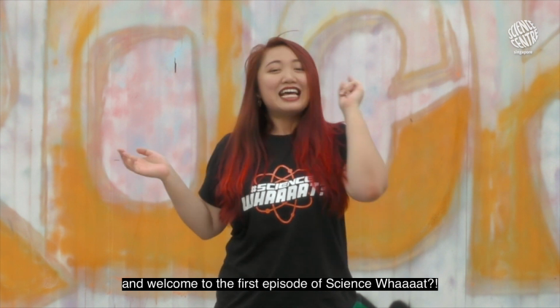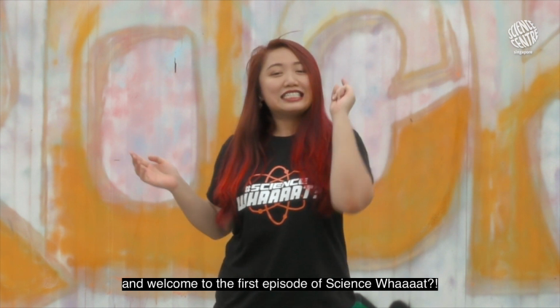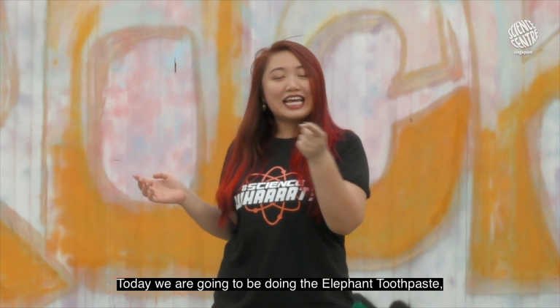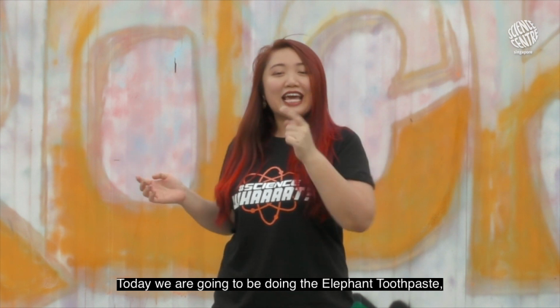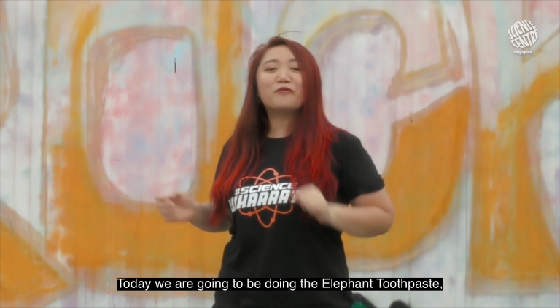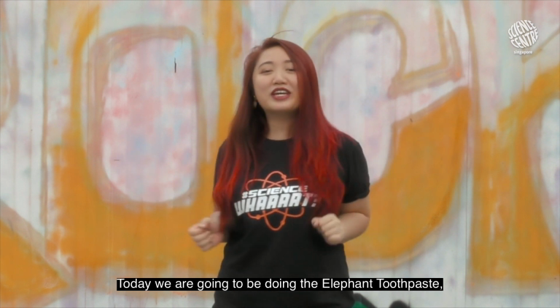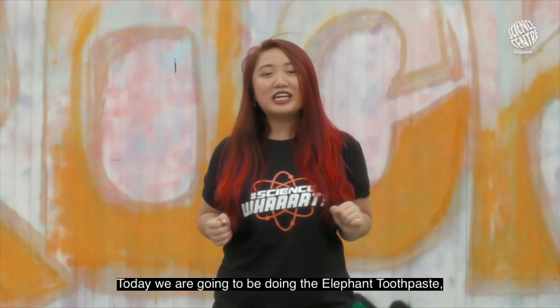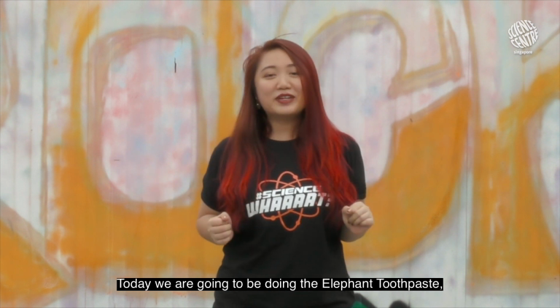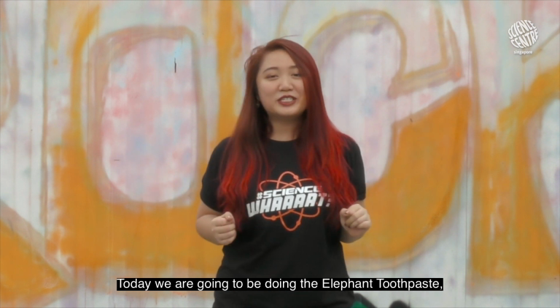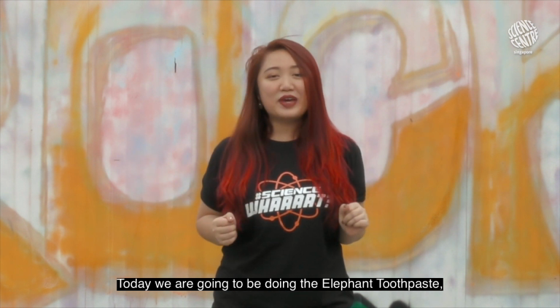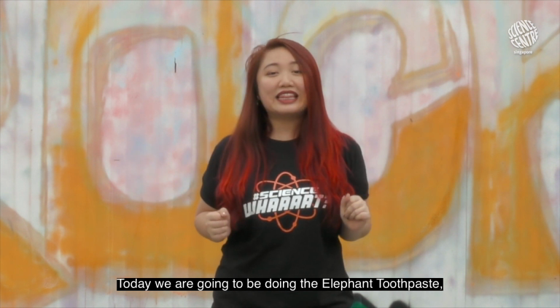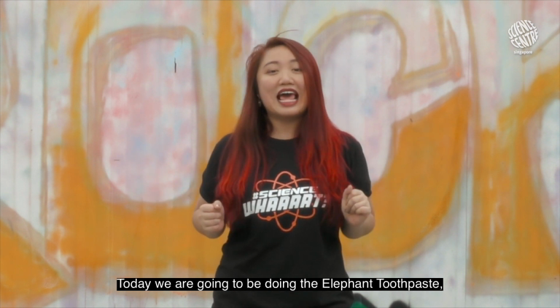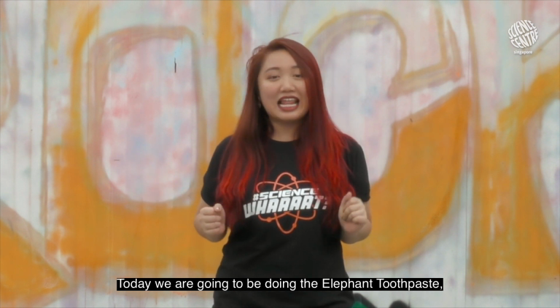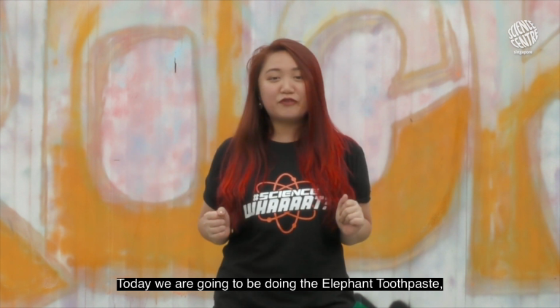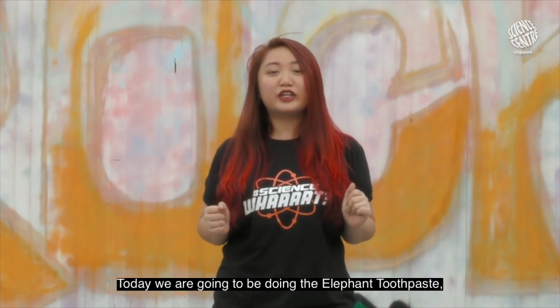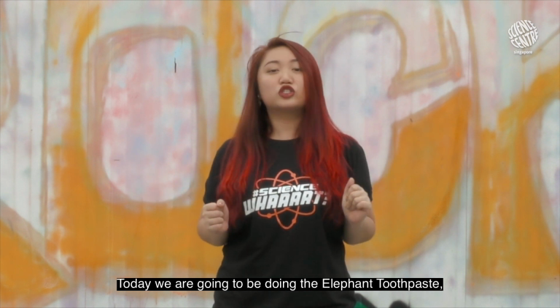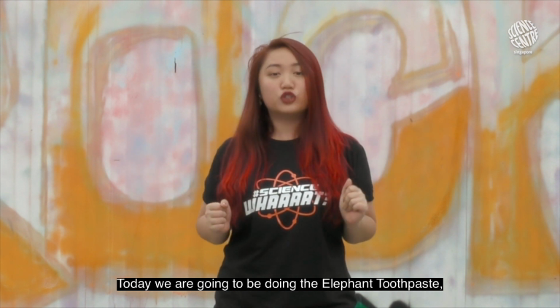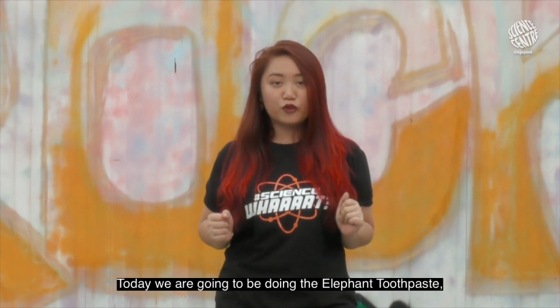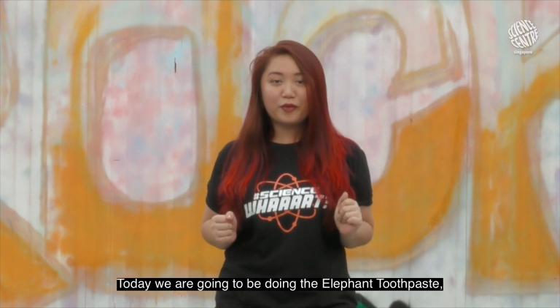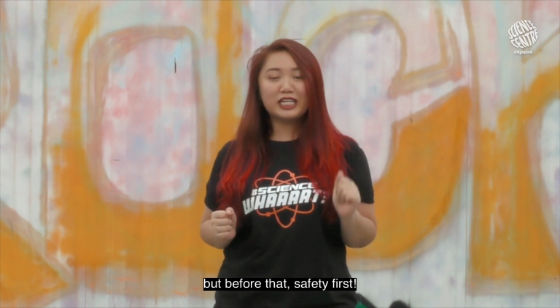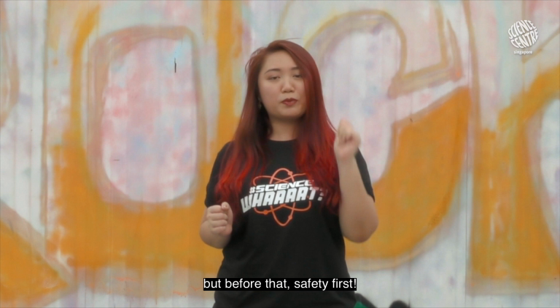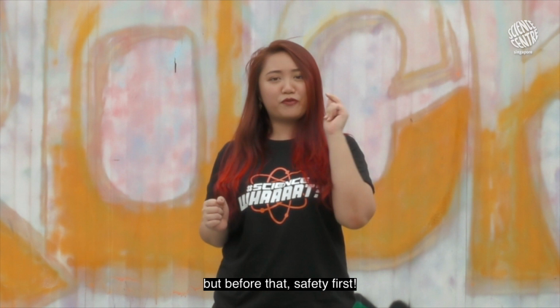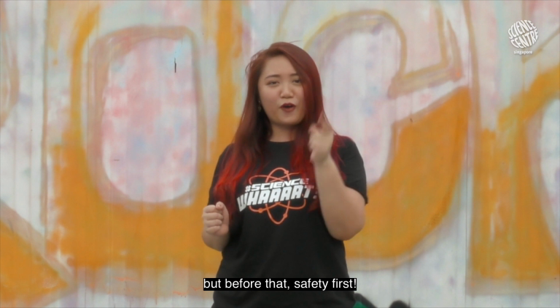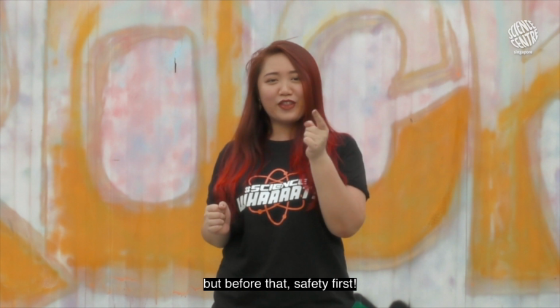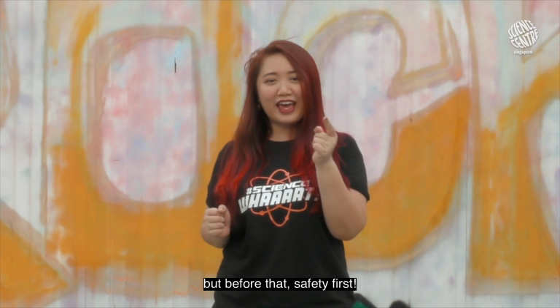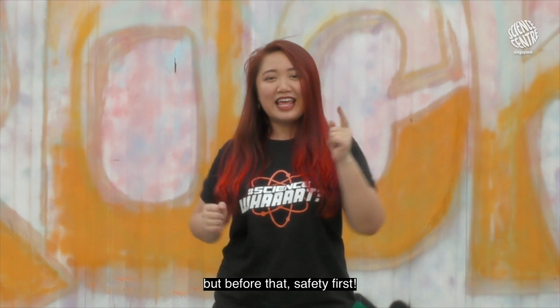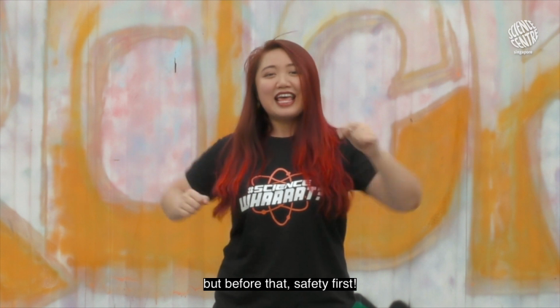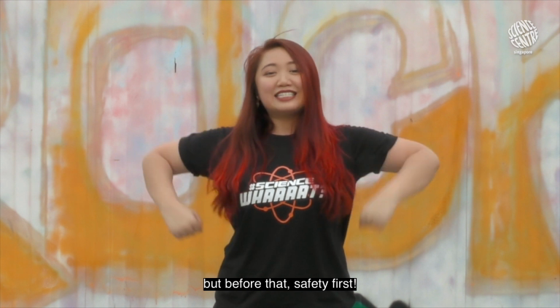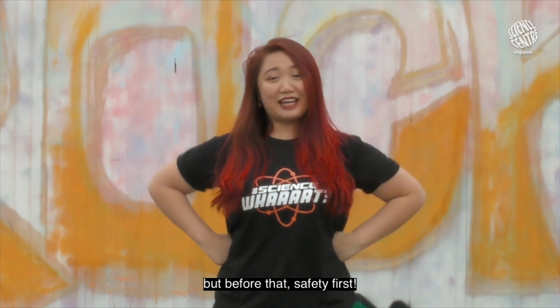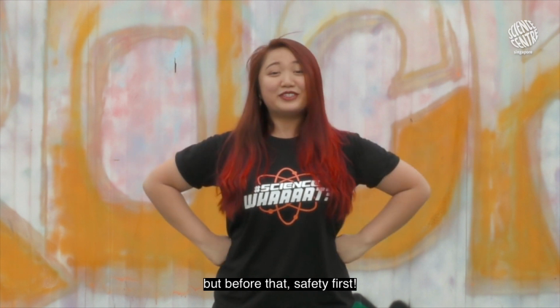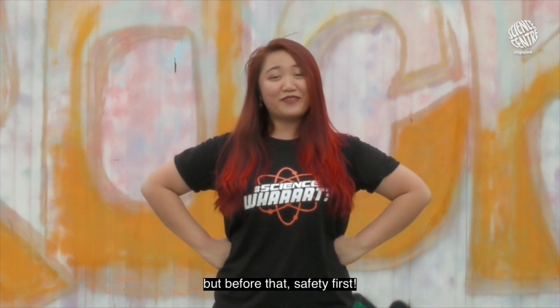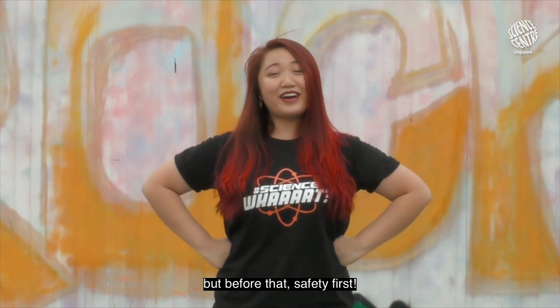Today we are going to be doing the elephant toothpaste, but before that, safety first!